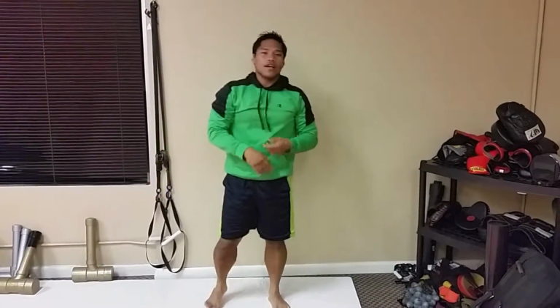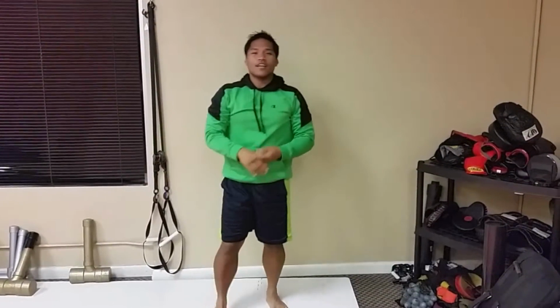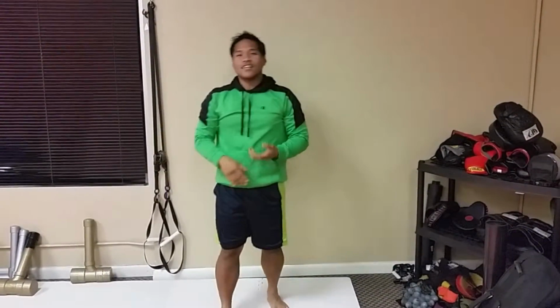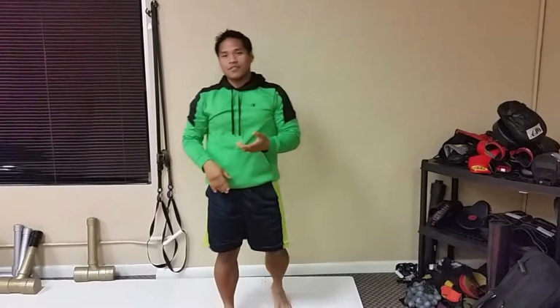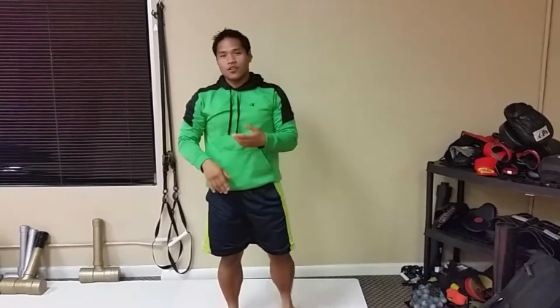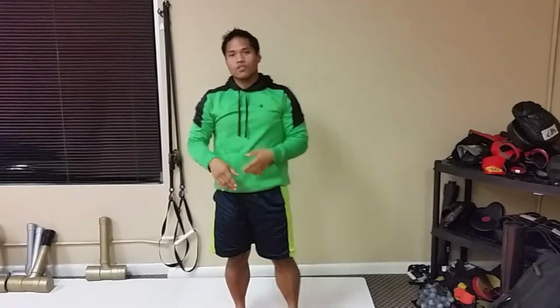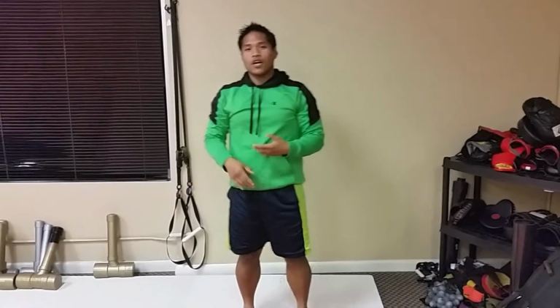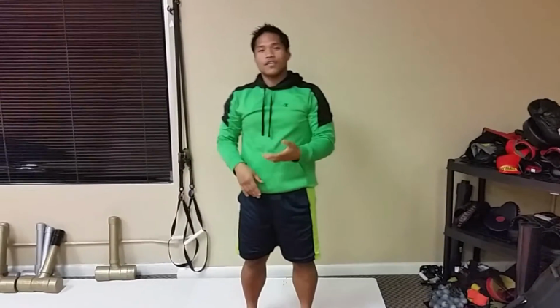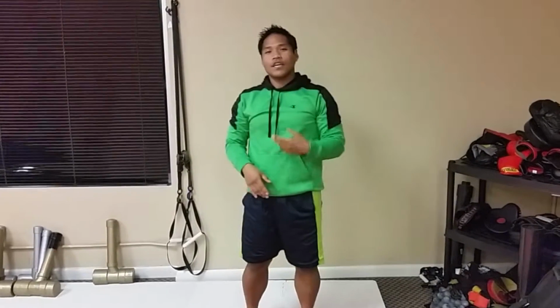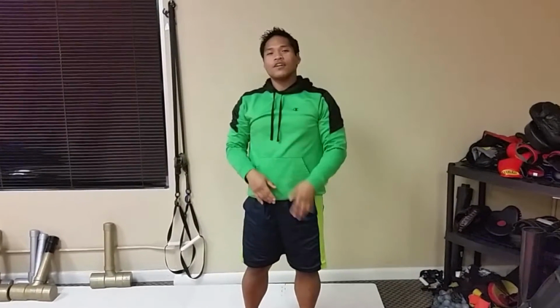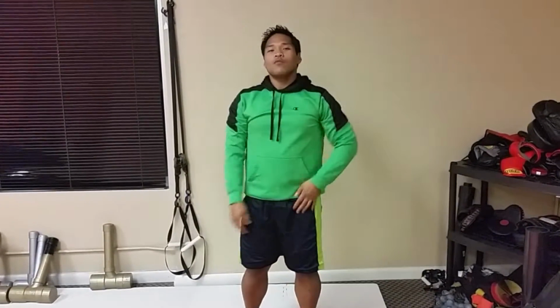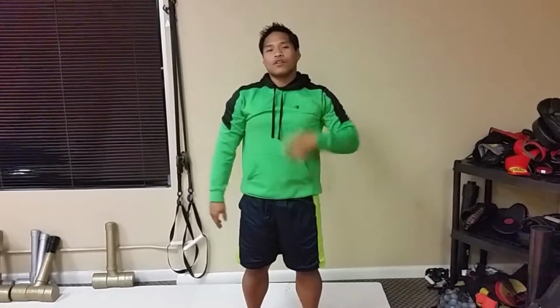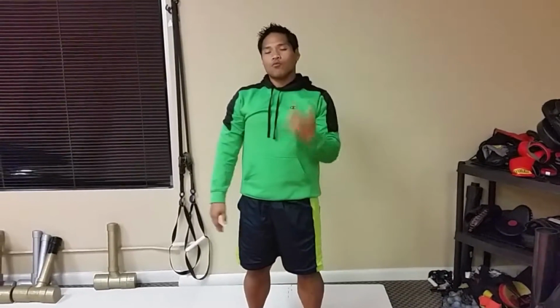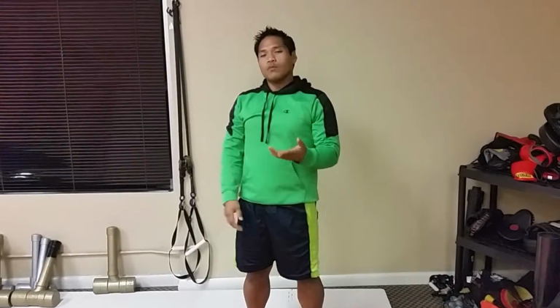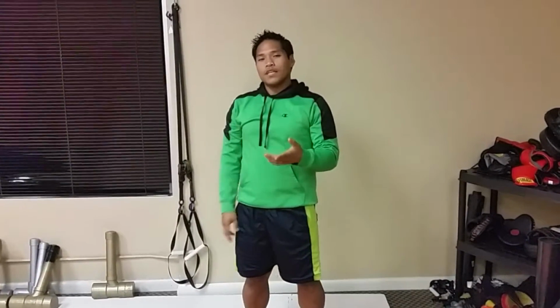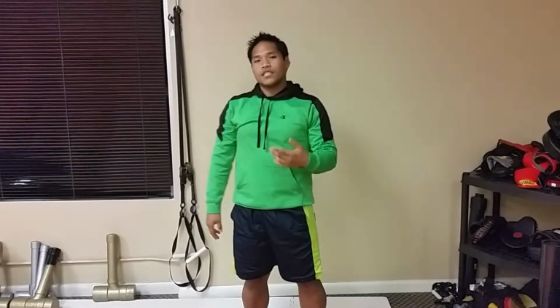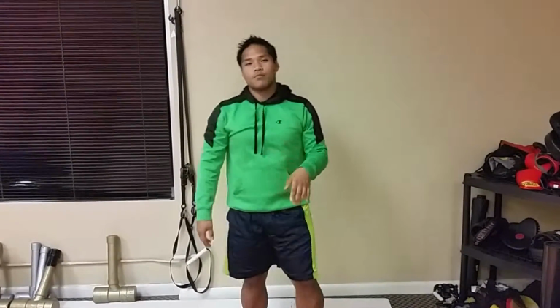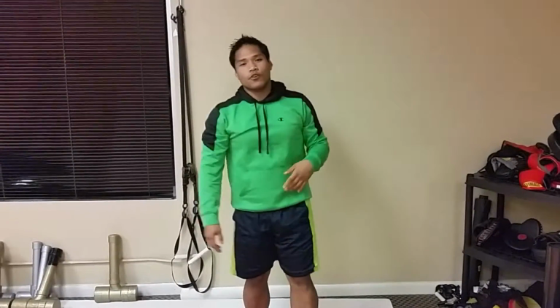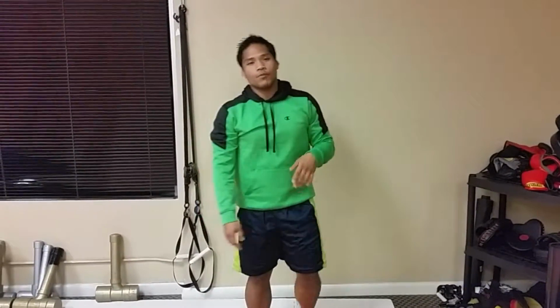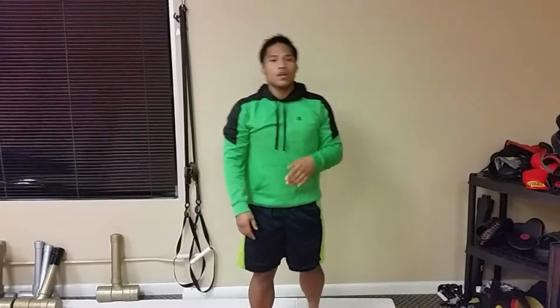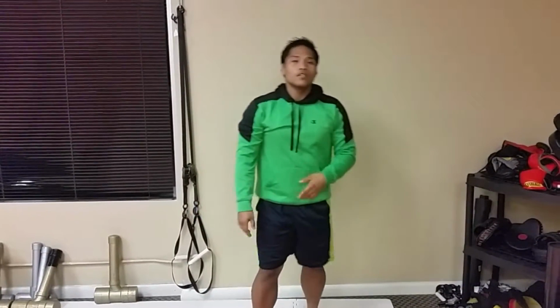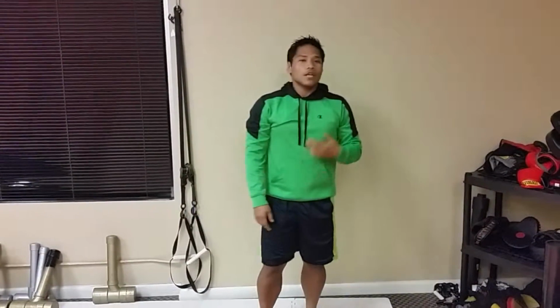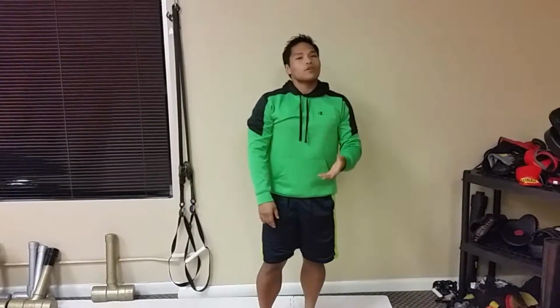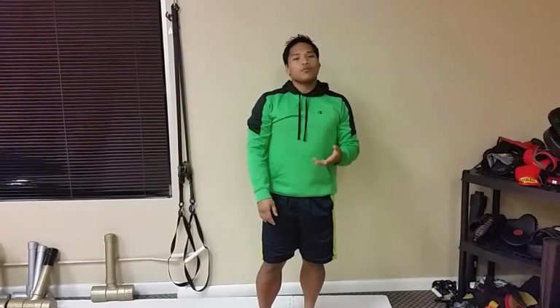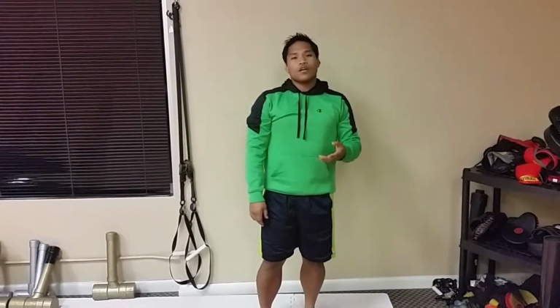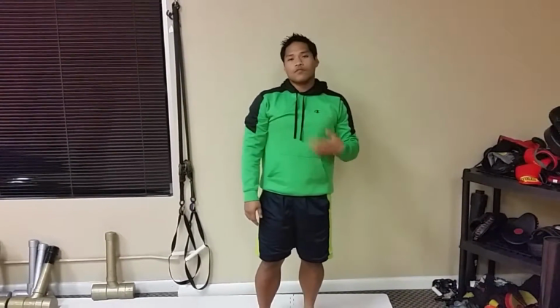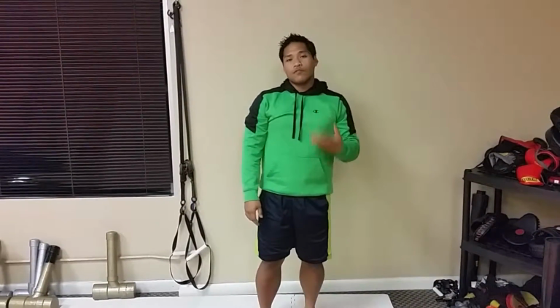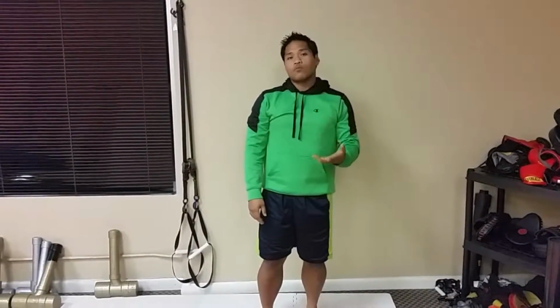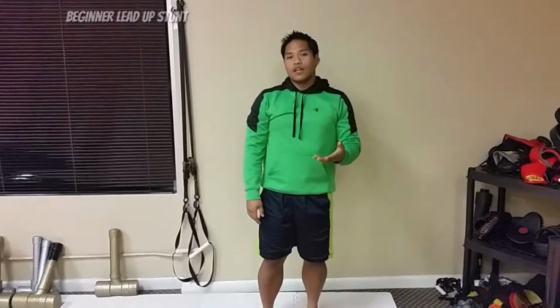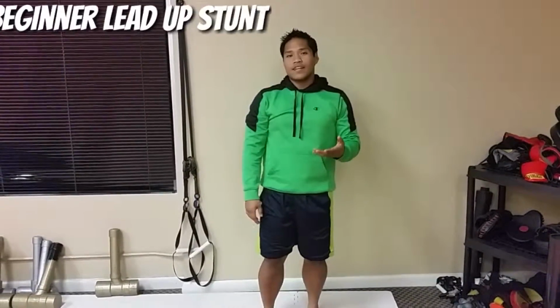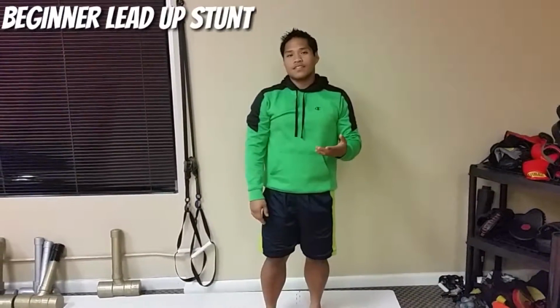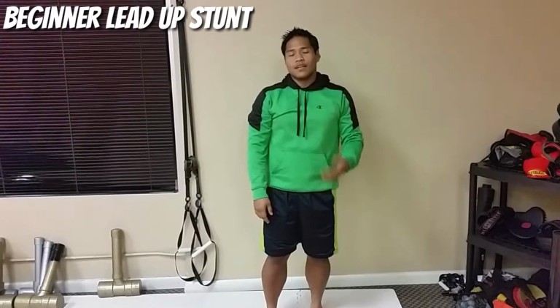Hey guys, how's it going? John here with another one minute tip for you. Today we're going to be working on the reverse wall handstand.